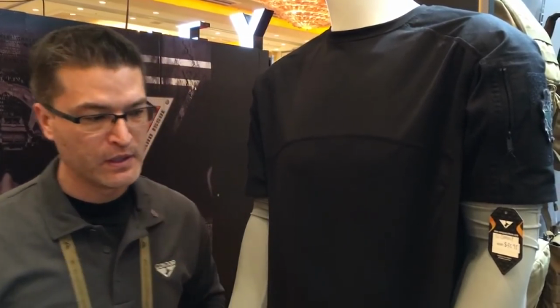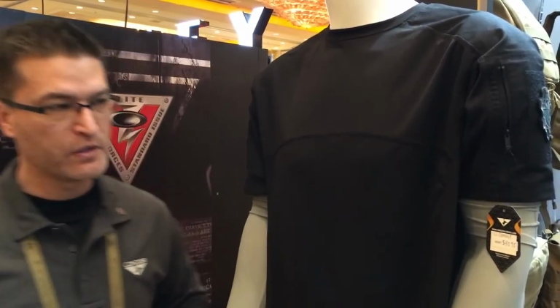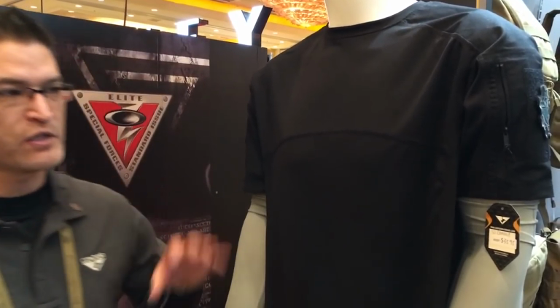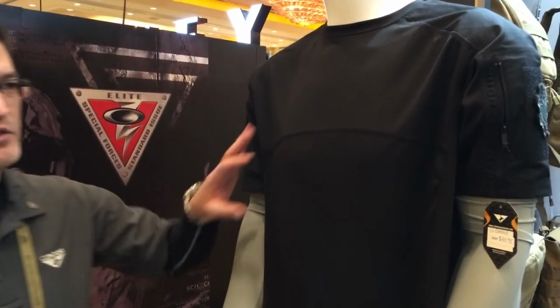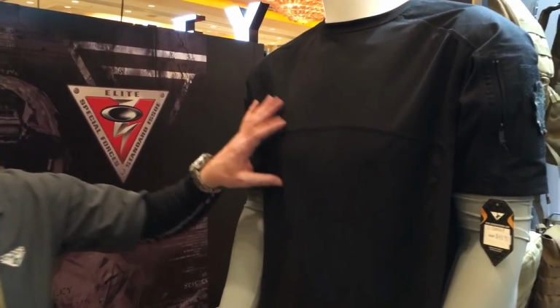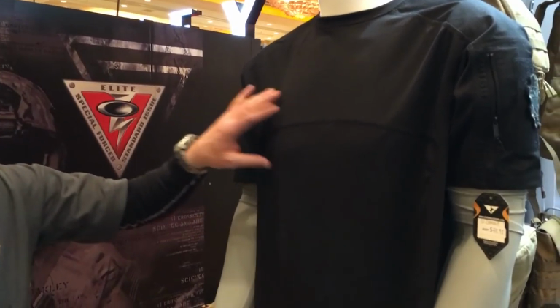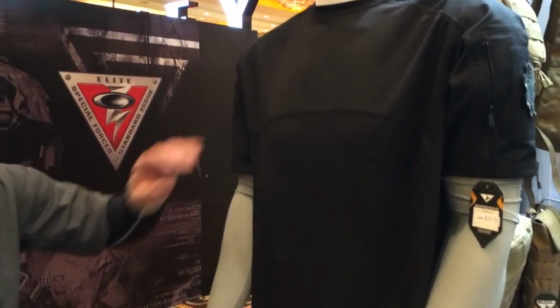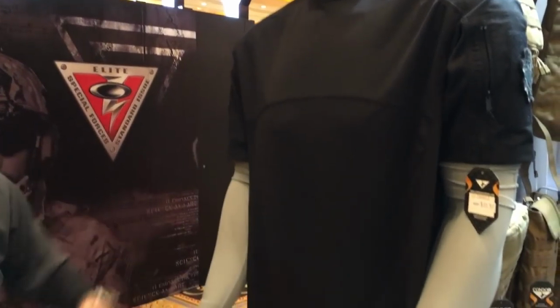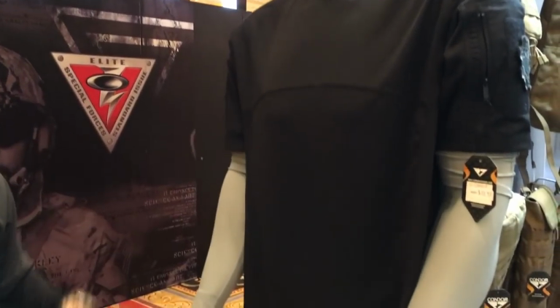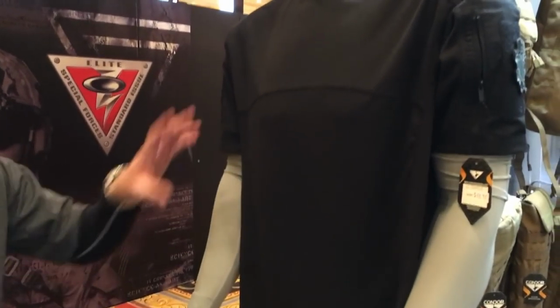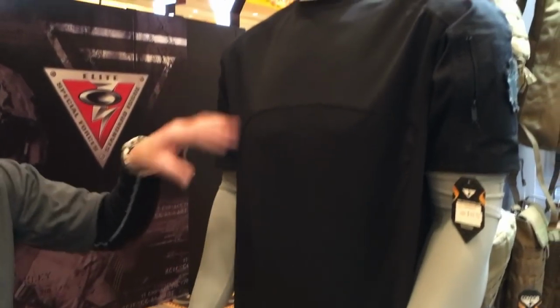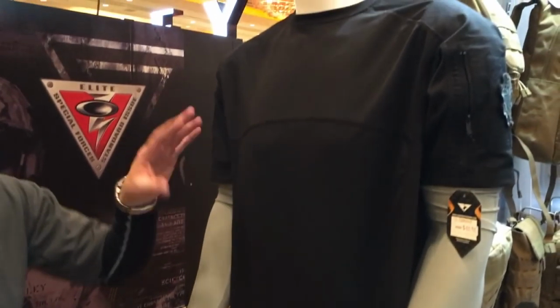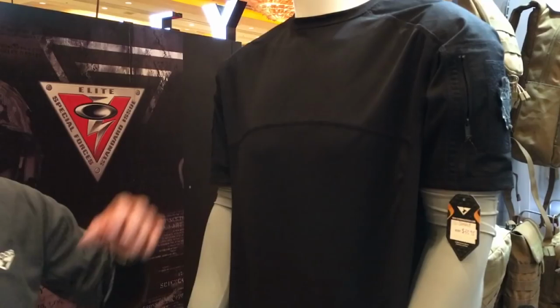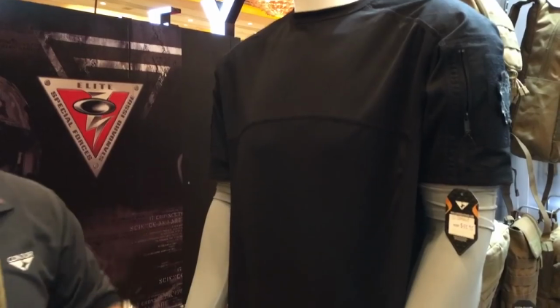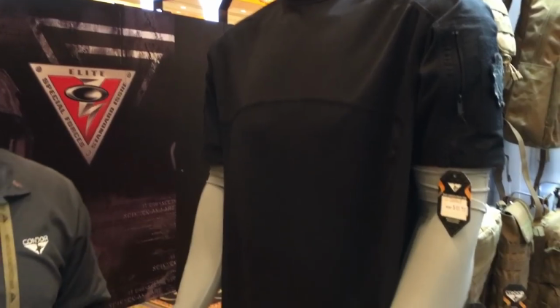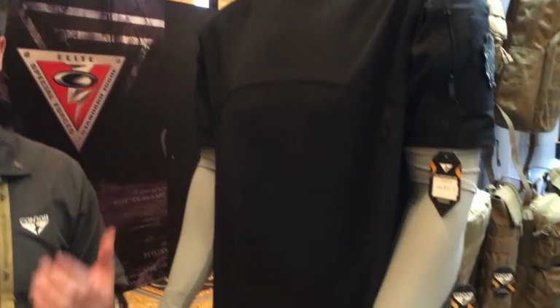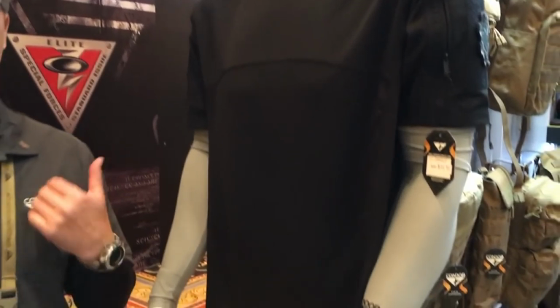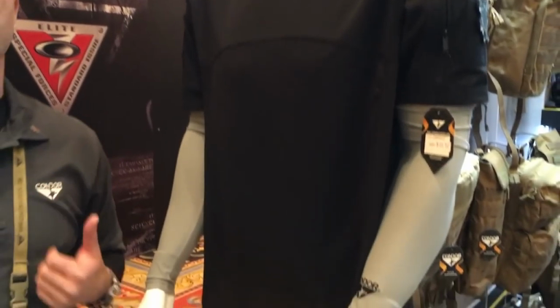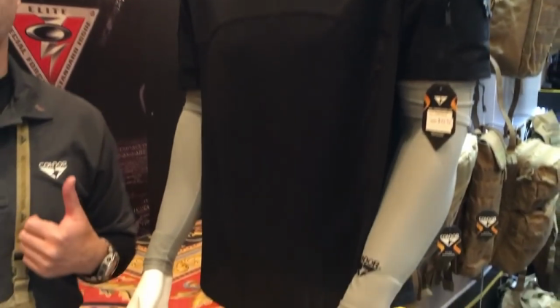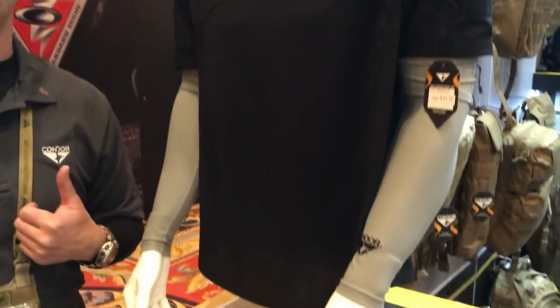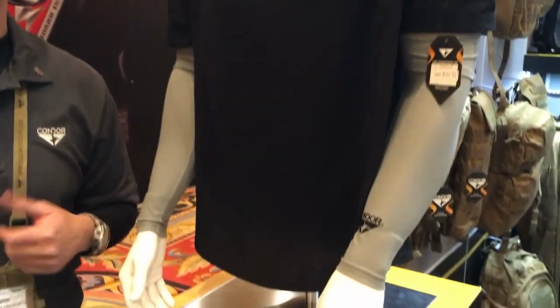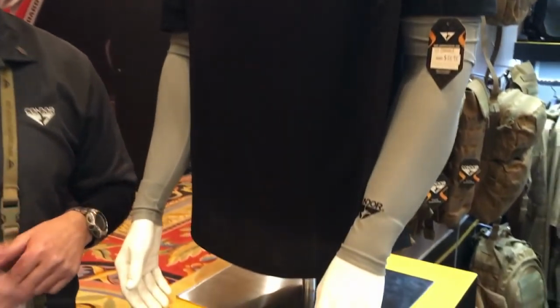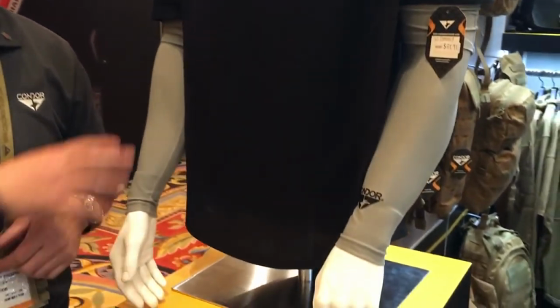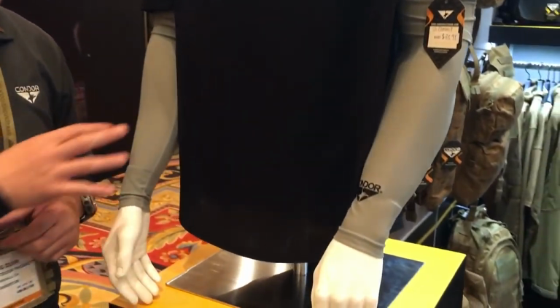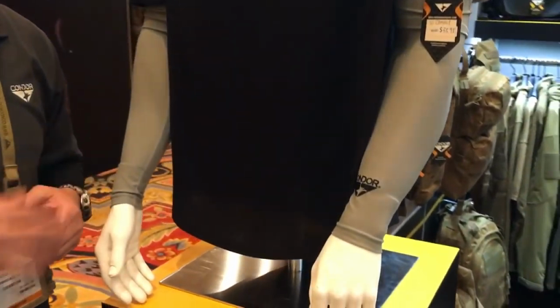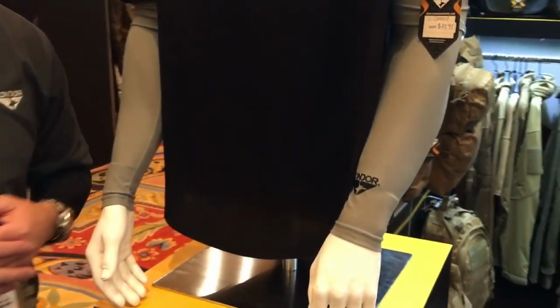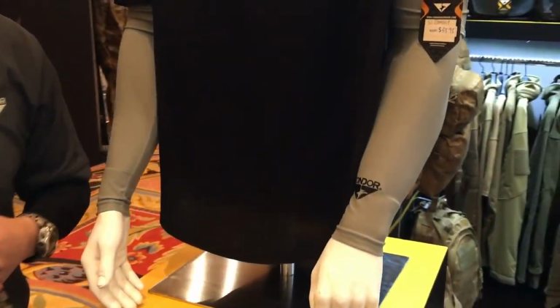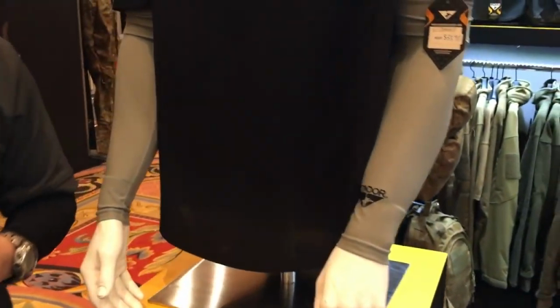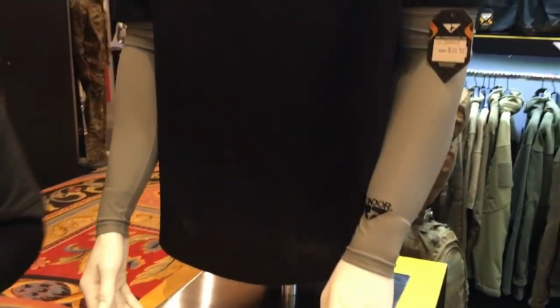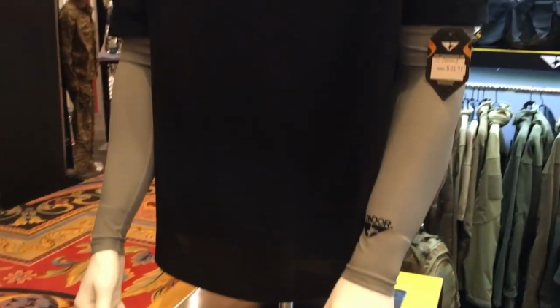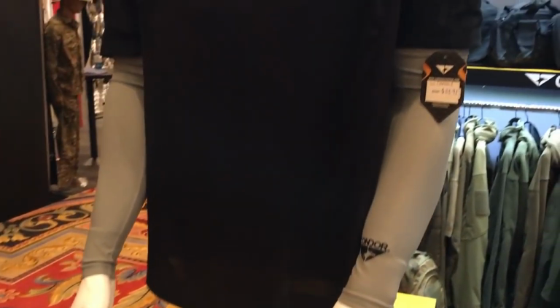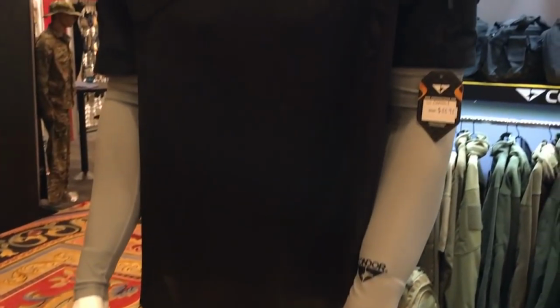This is new for 2016 — a great combination for under a vest as another tactical option.